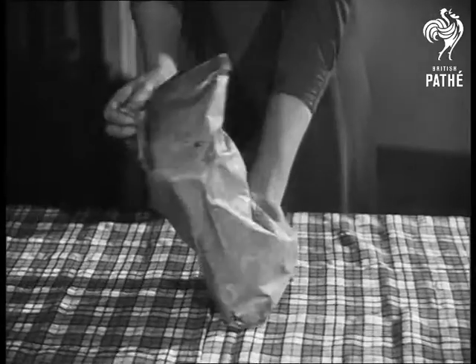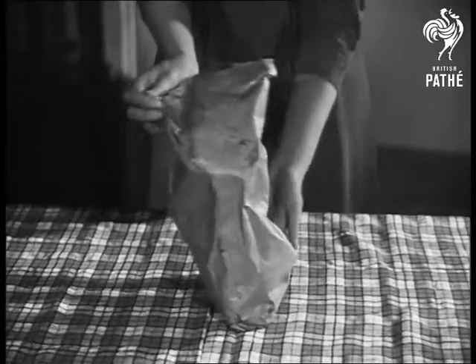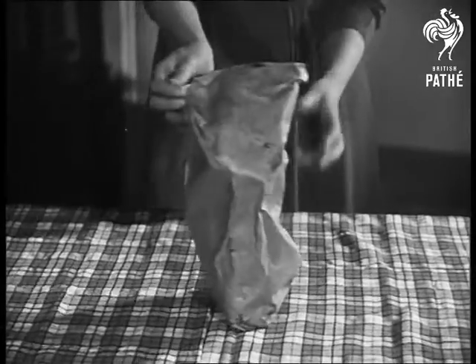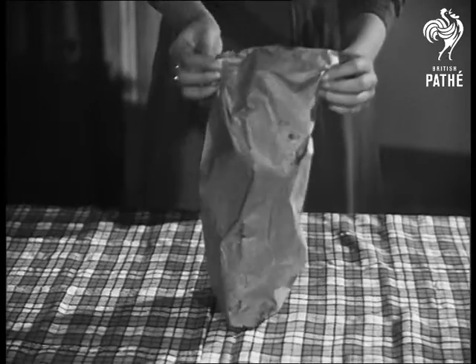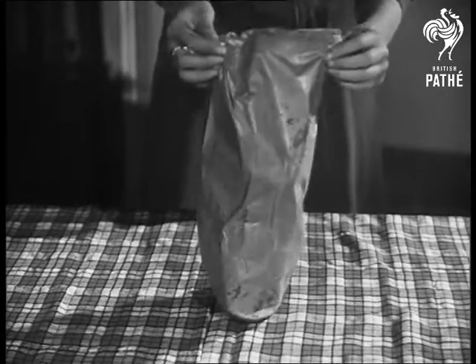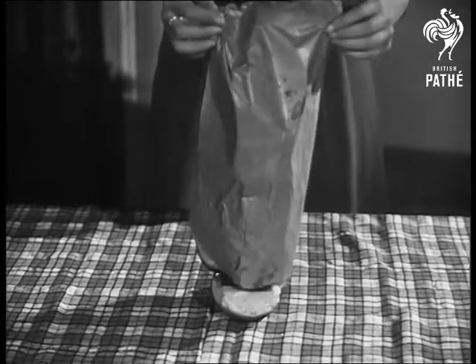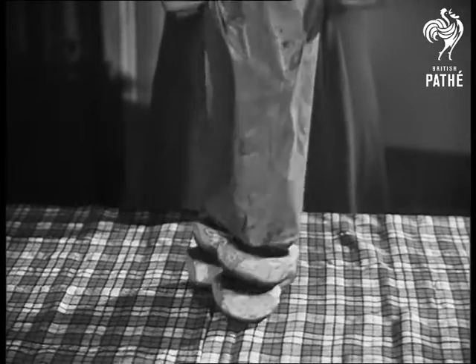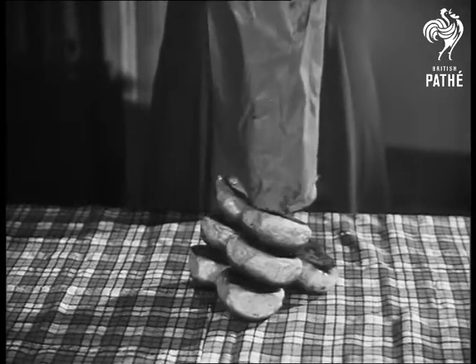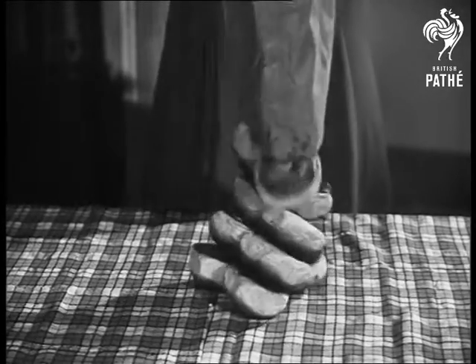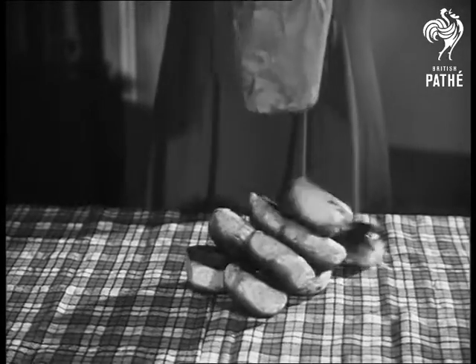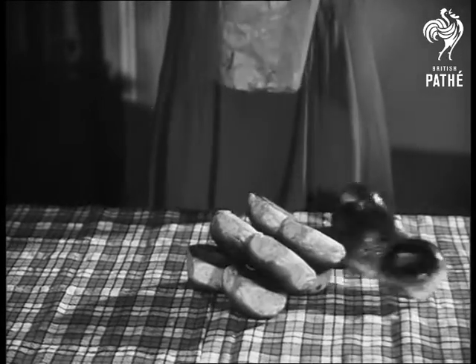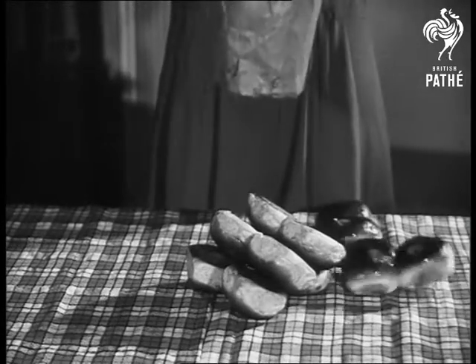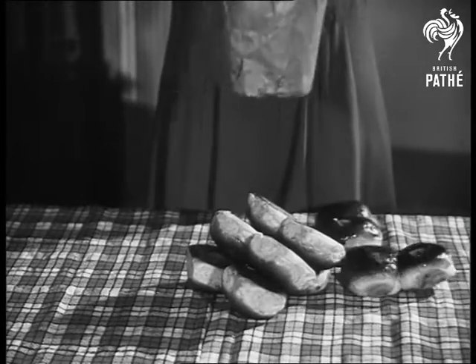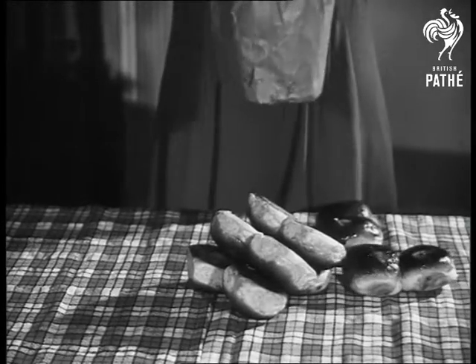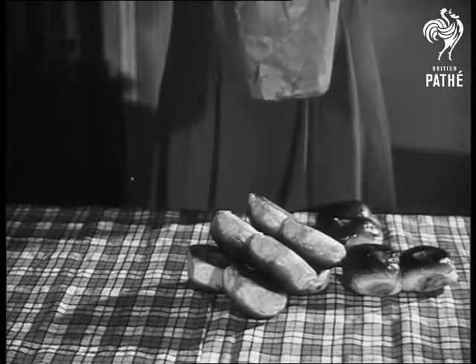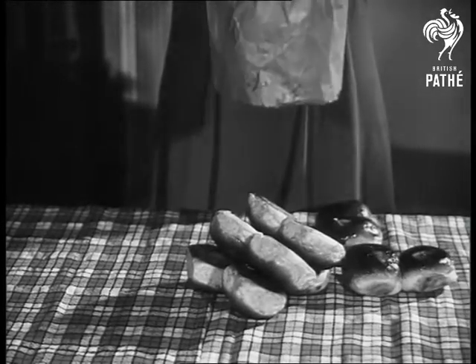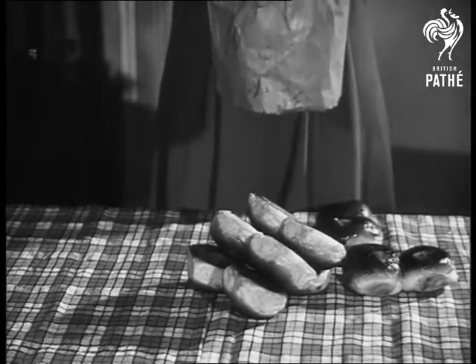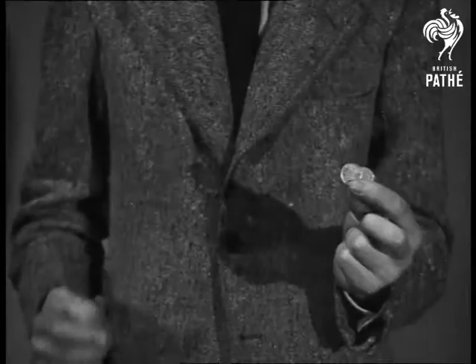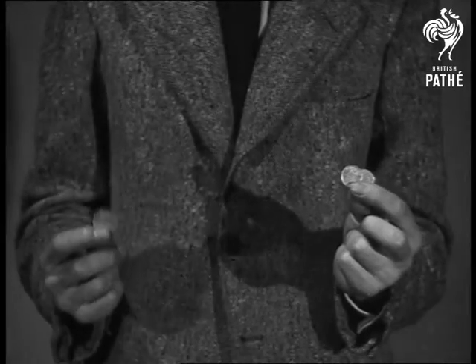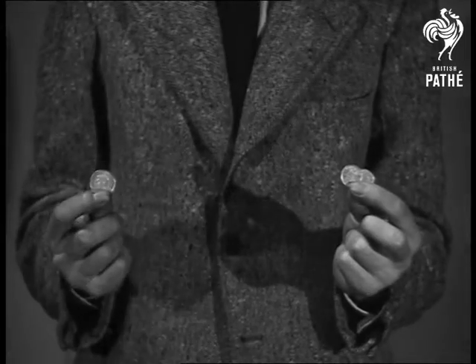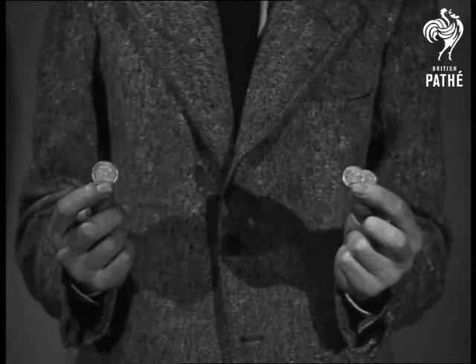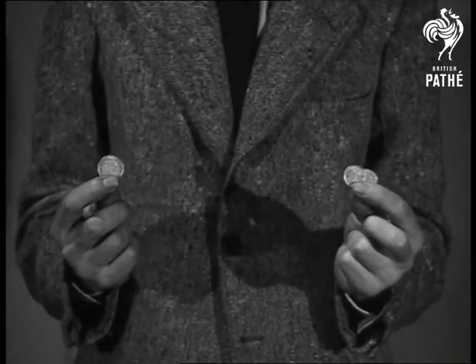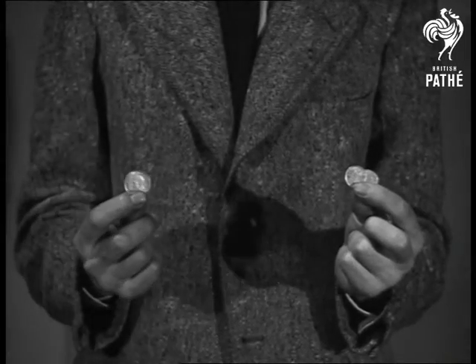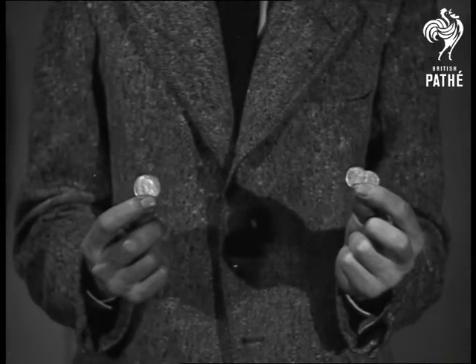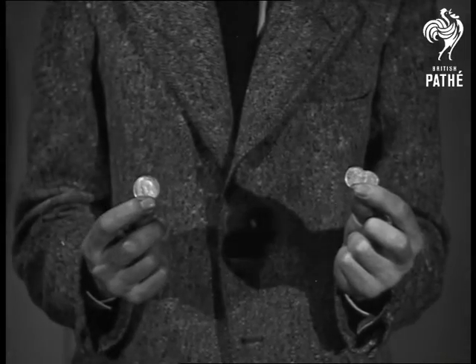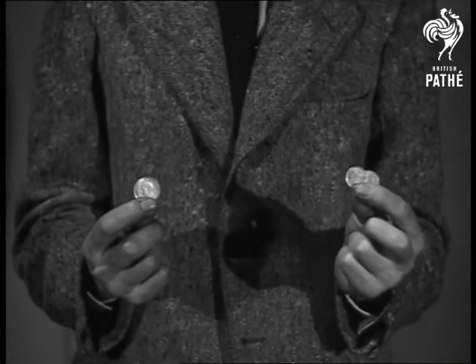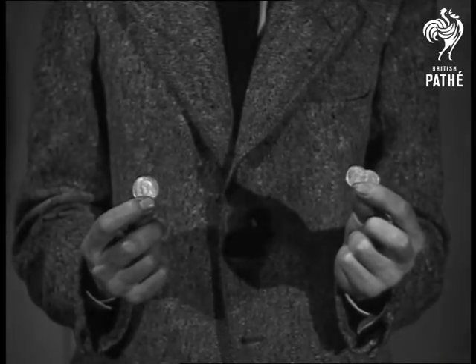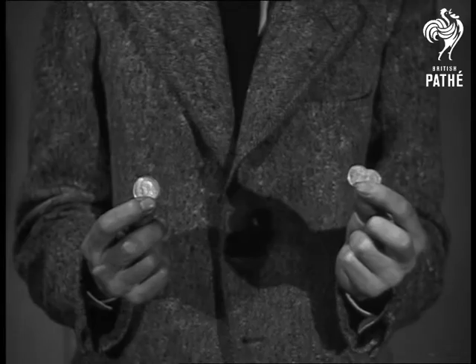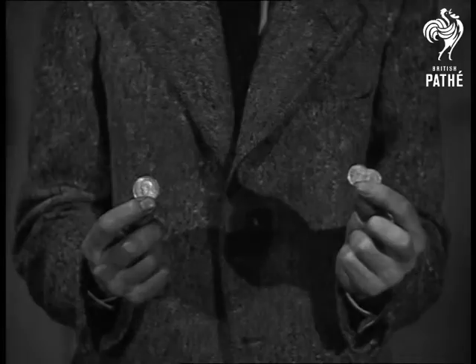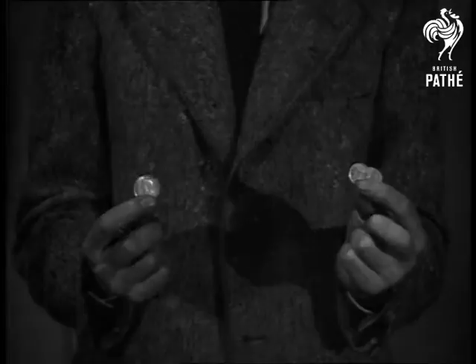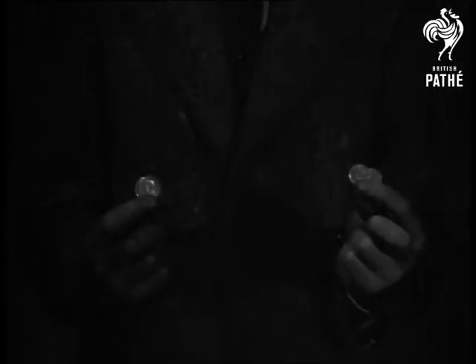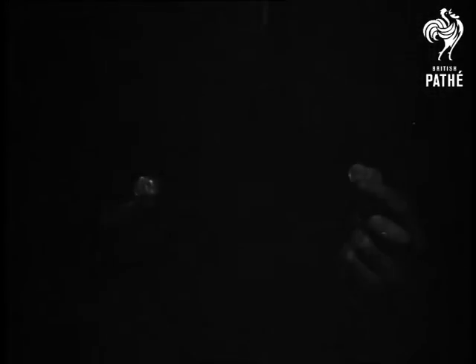How many buns make a baker's dozen? Lastly, which weighs most, two sixpences or a shilling?